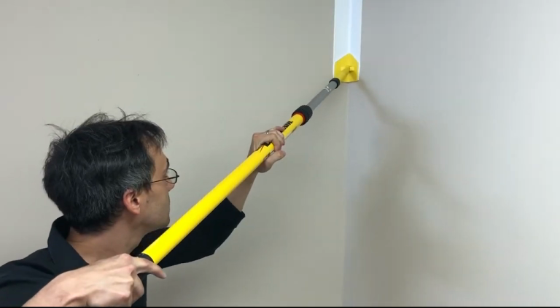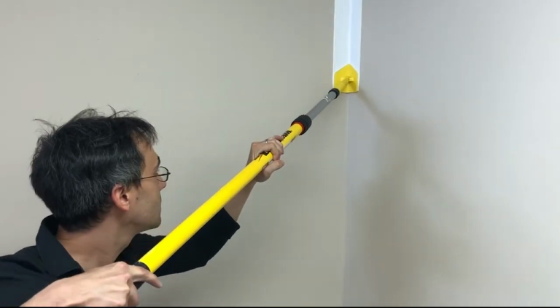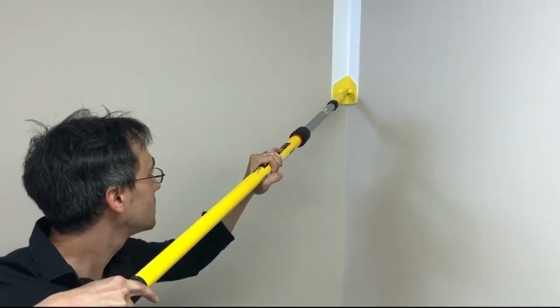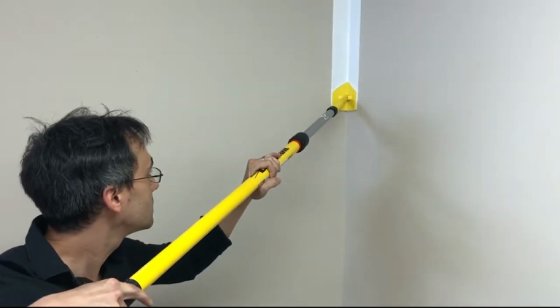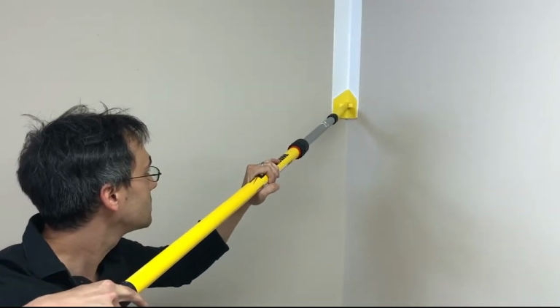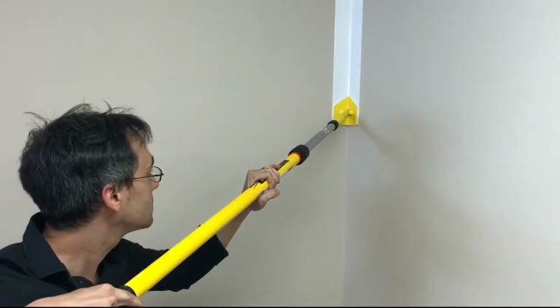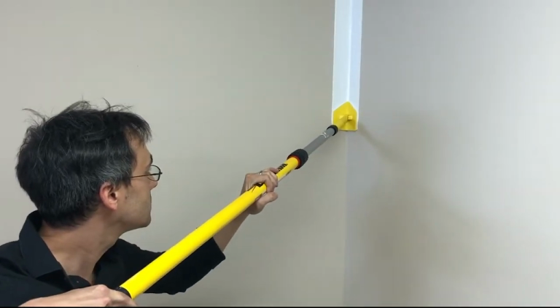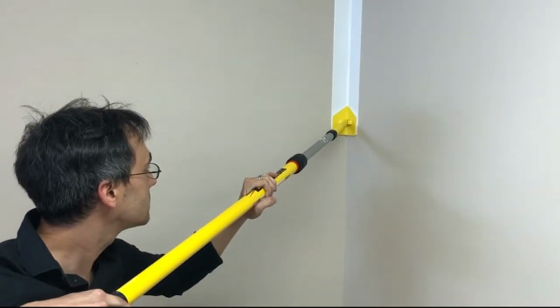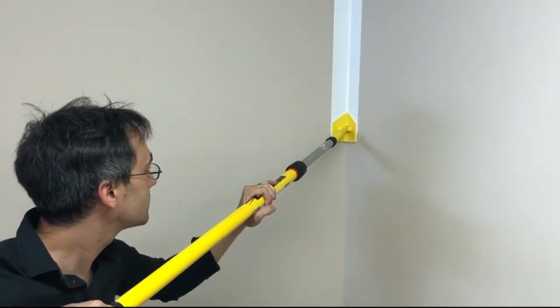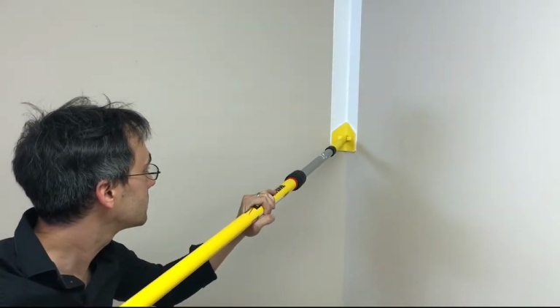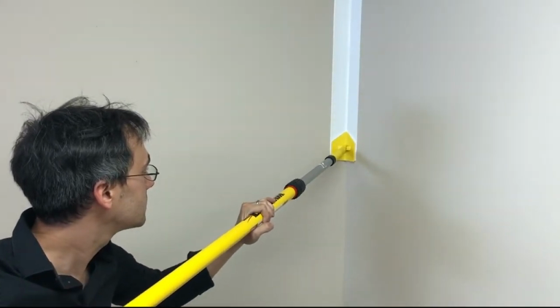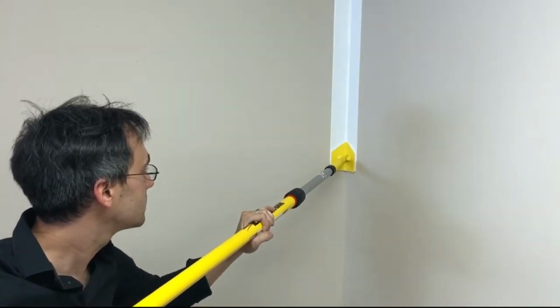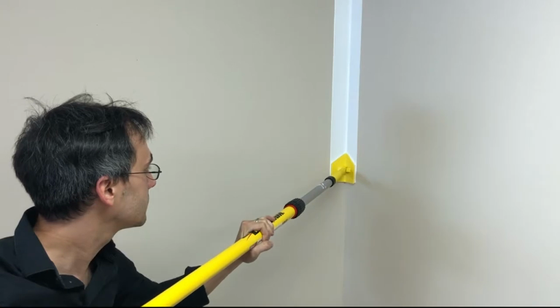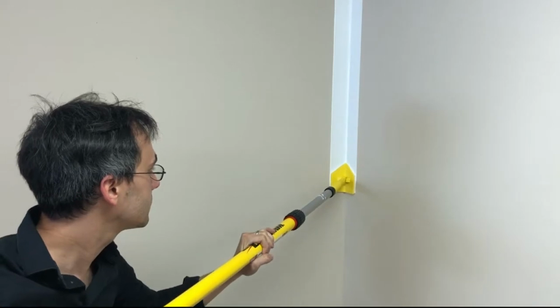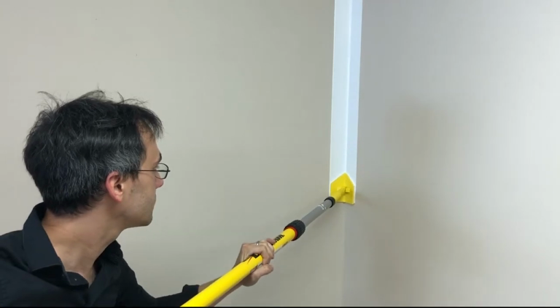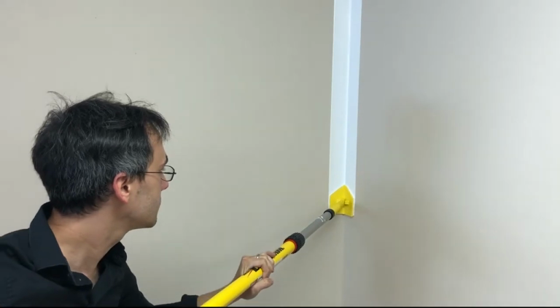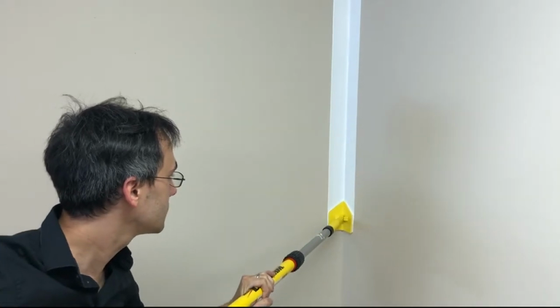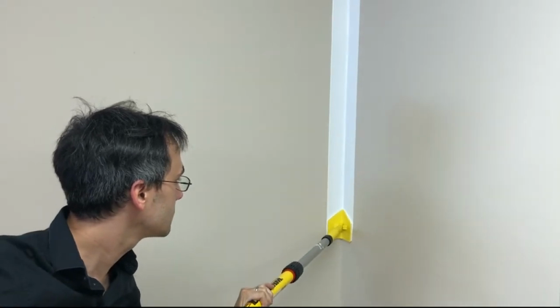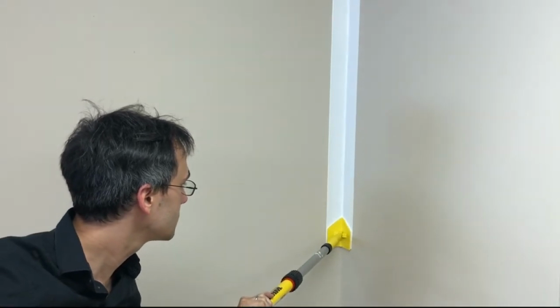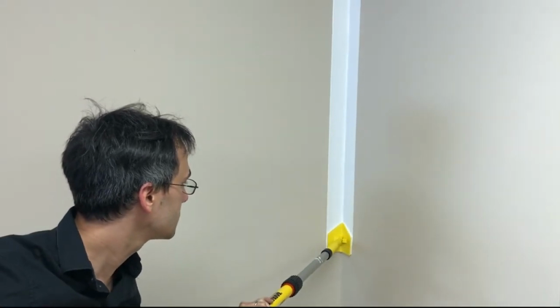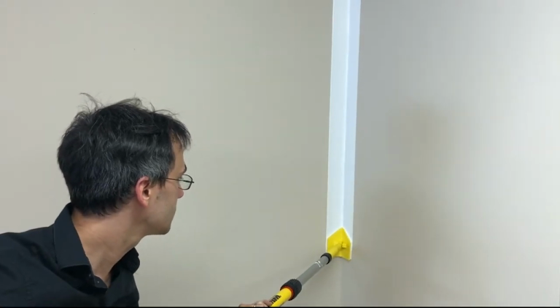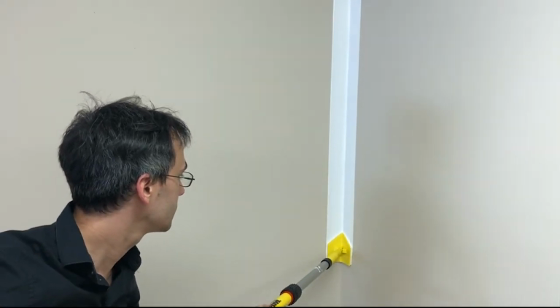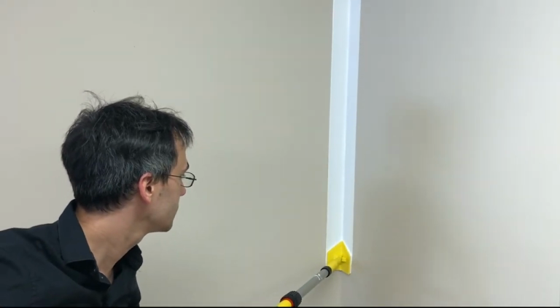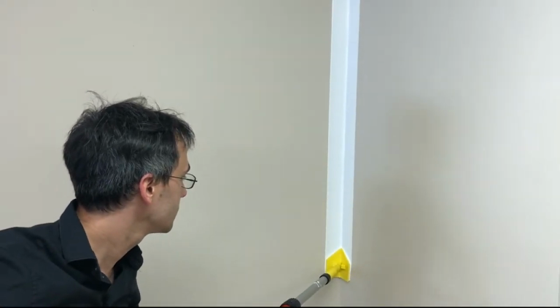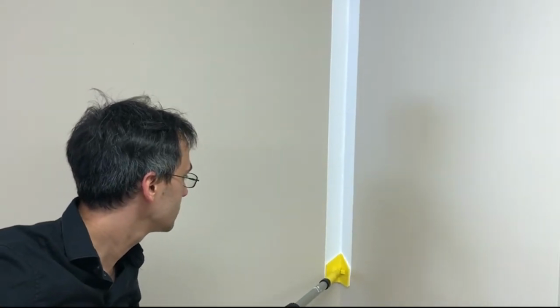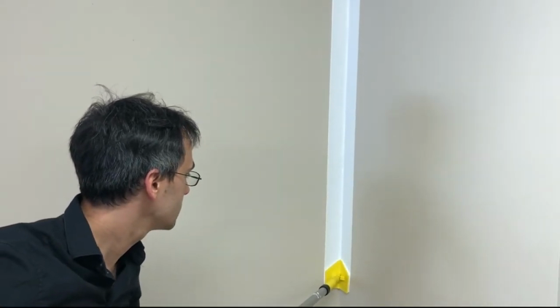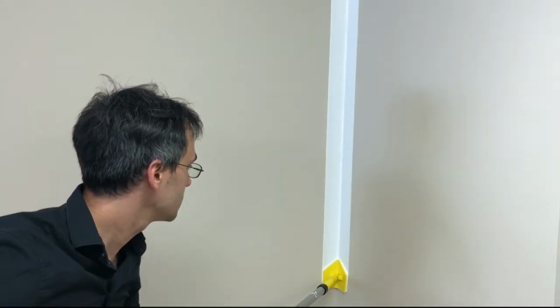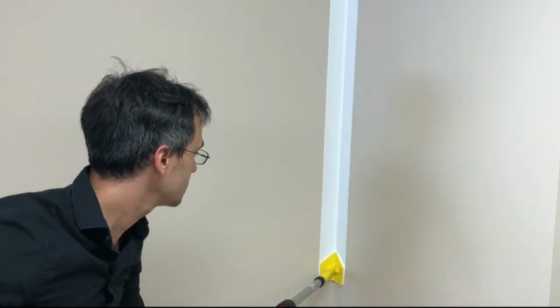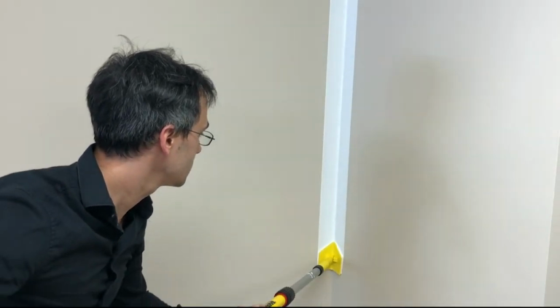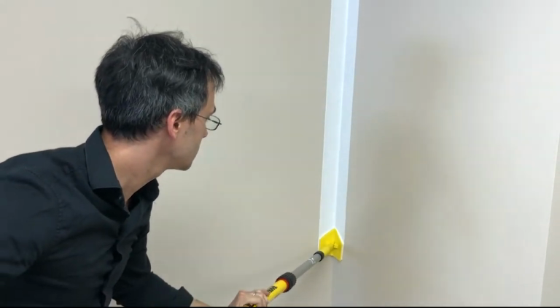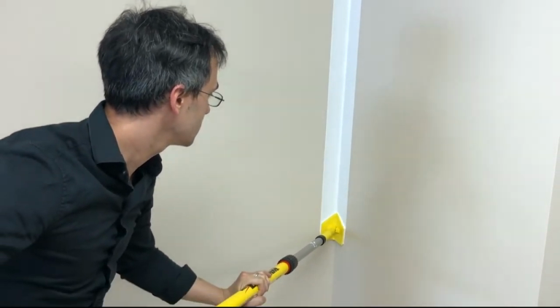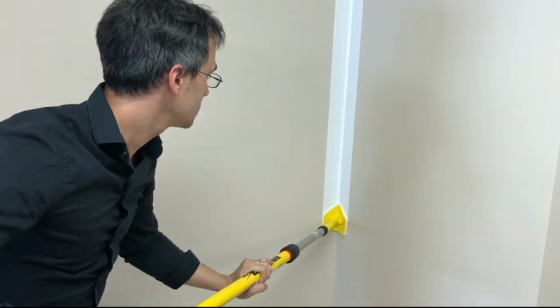The unique swivel handle distributes pressure evenly at every angle, allowing for smooth, consistent application.